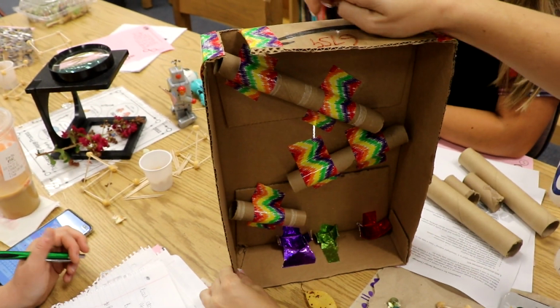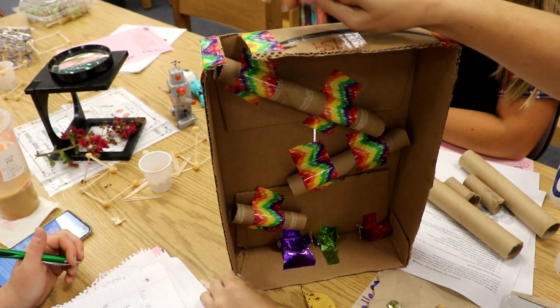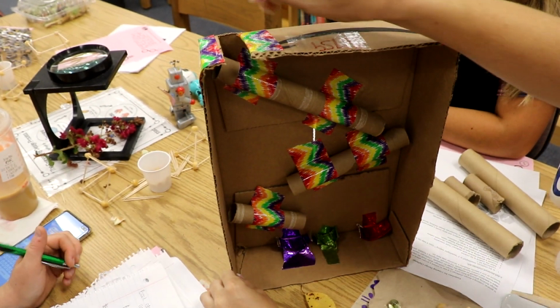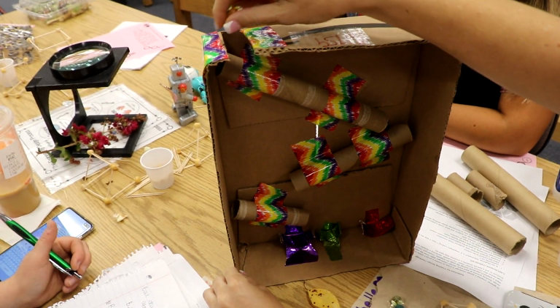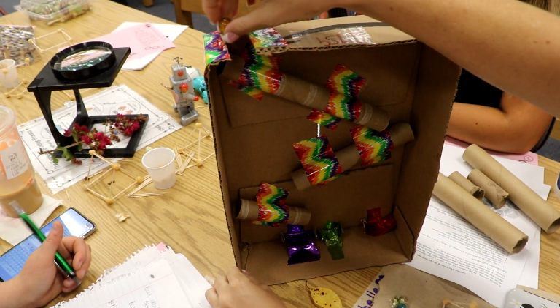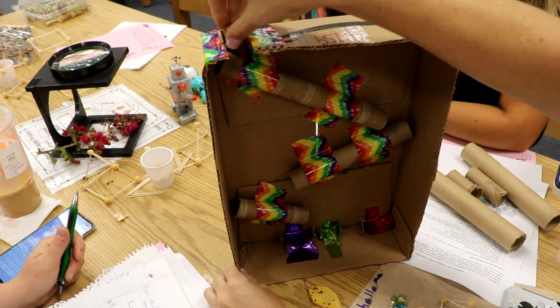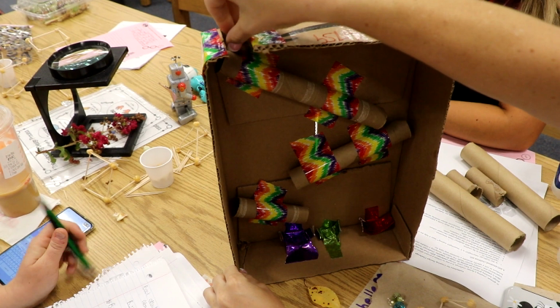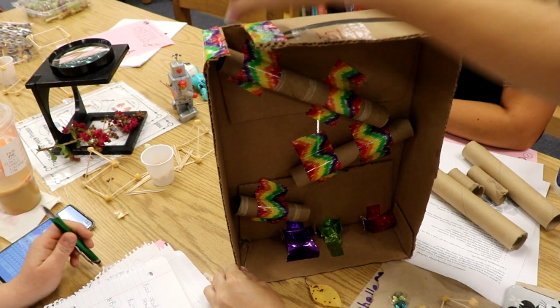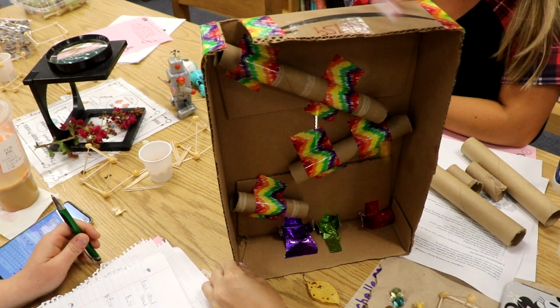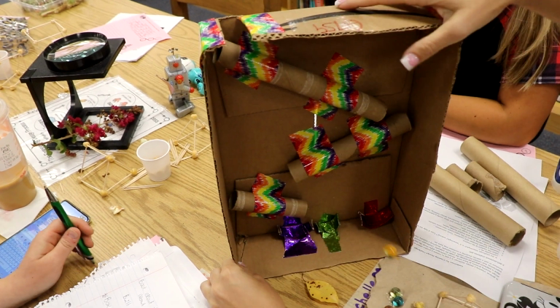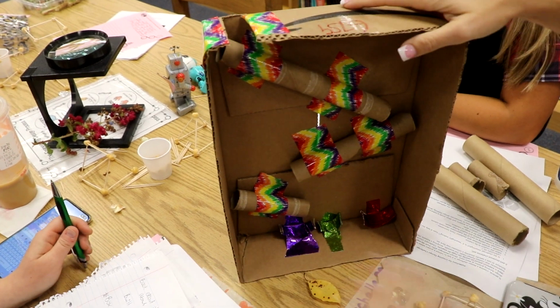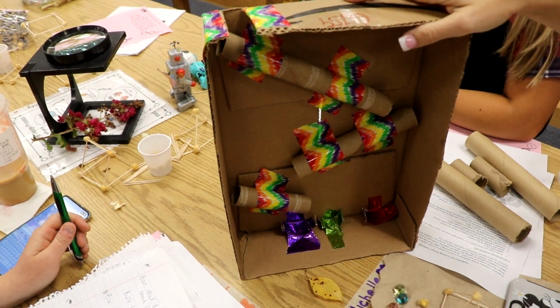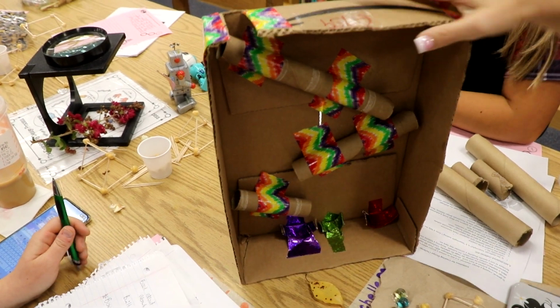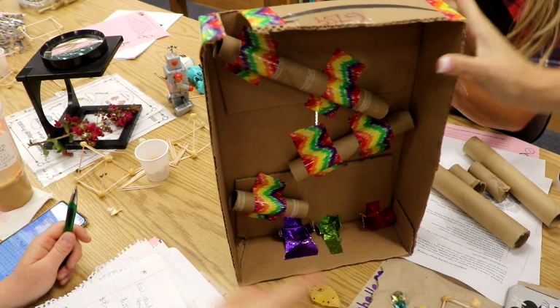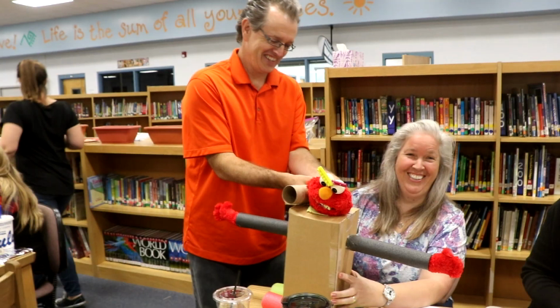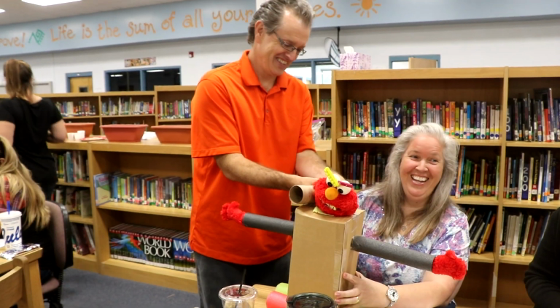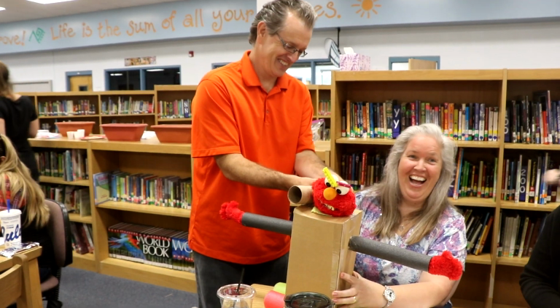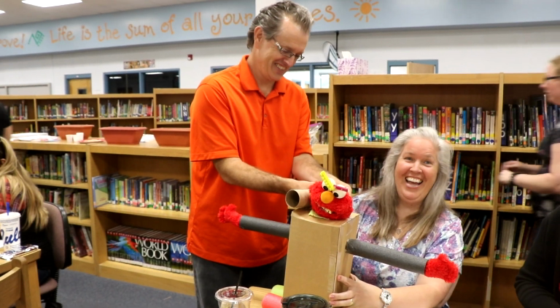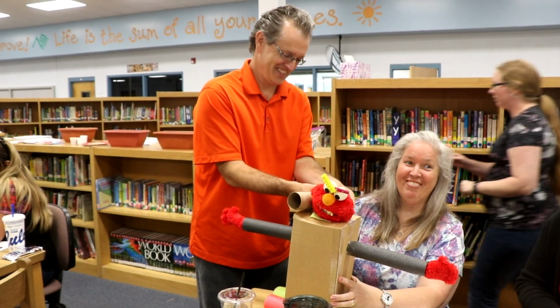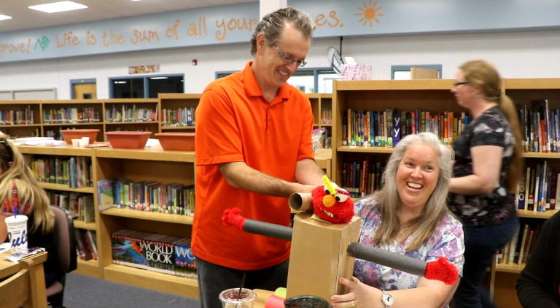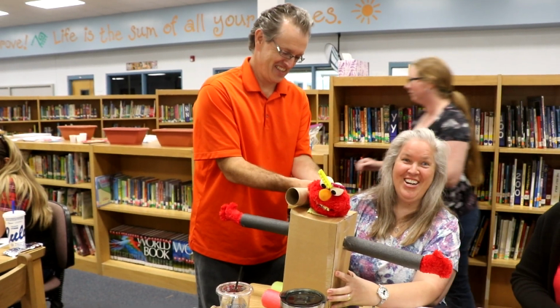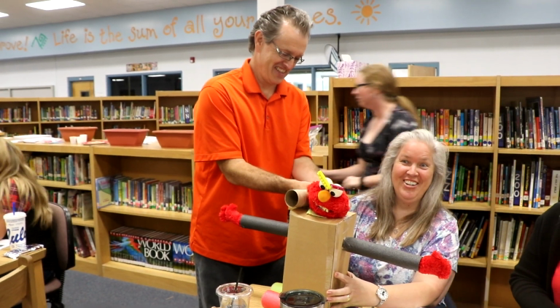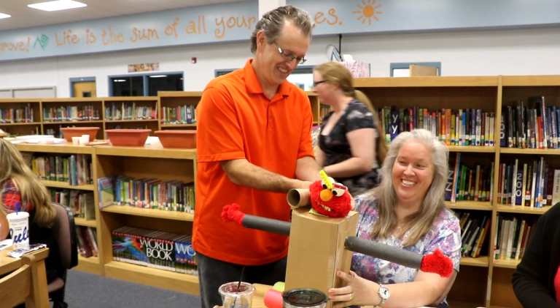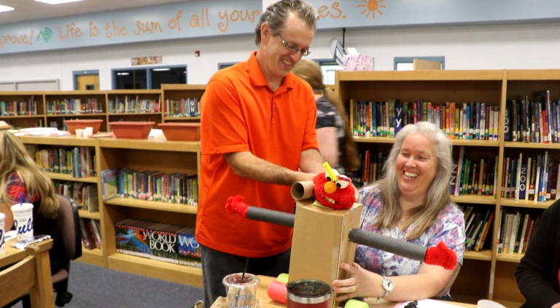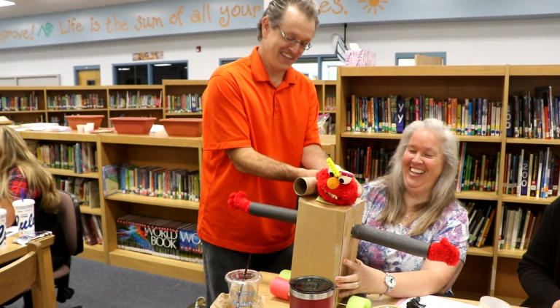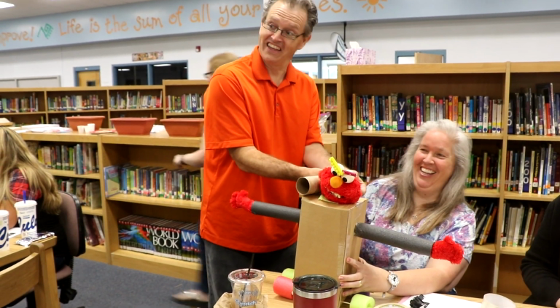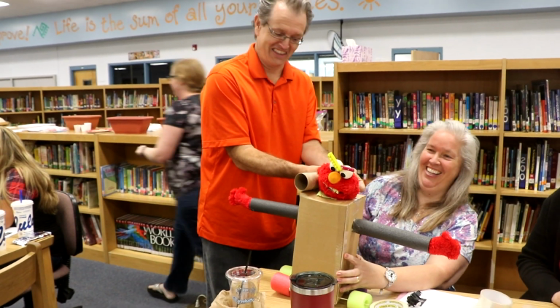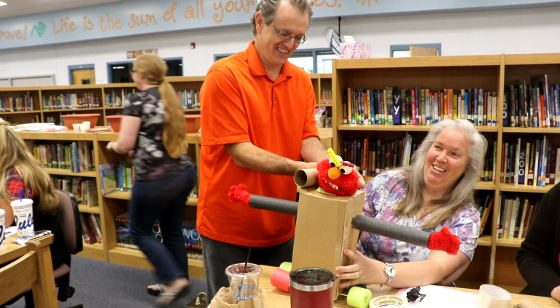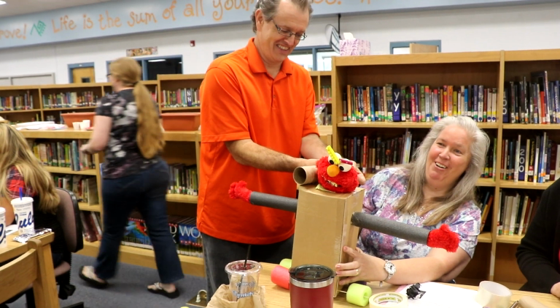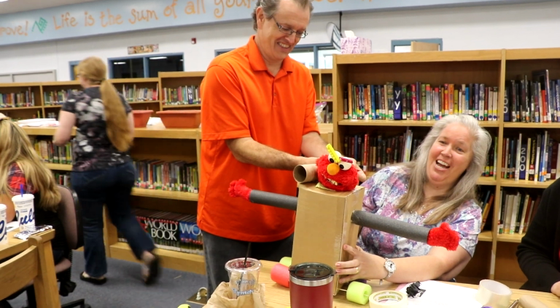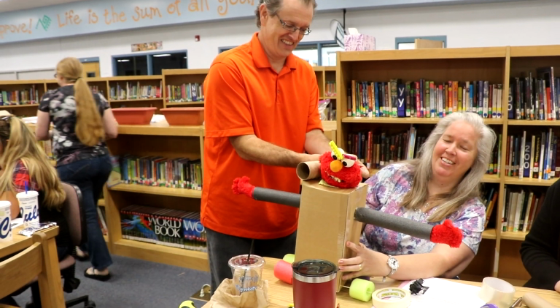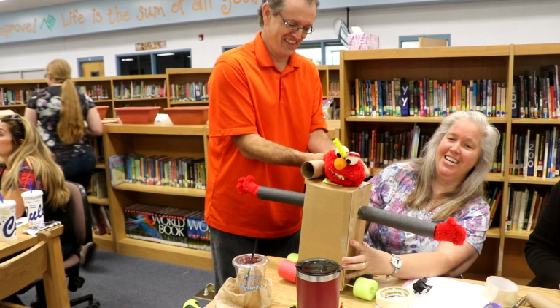The bouncy ball makes it harder than the marble. Yeah. I got you right in the nose. Watch out, watch out.